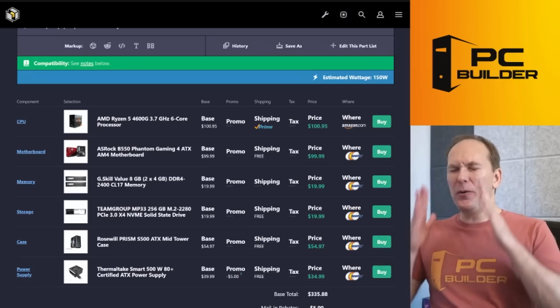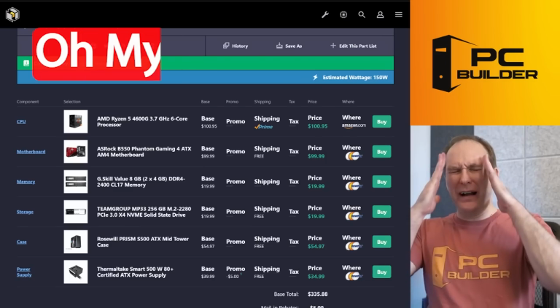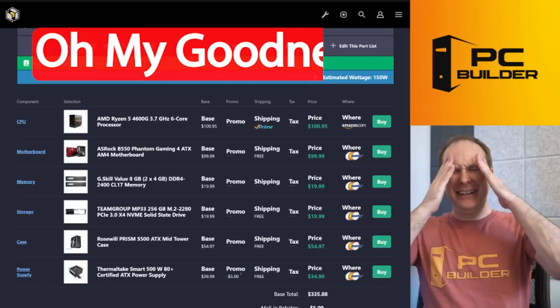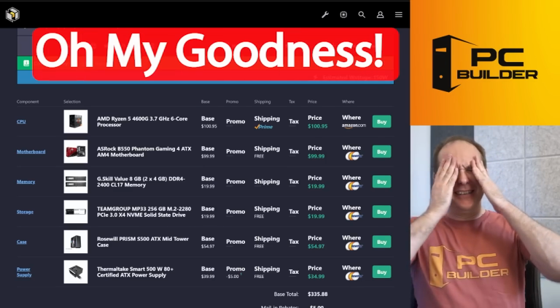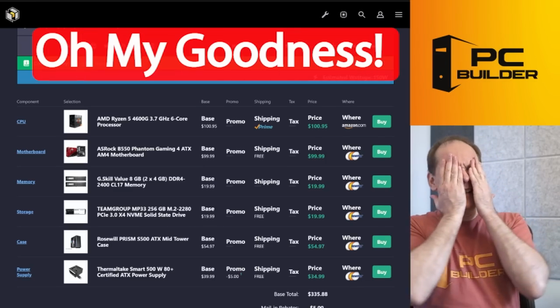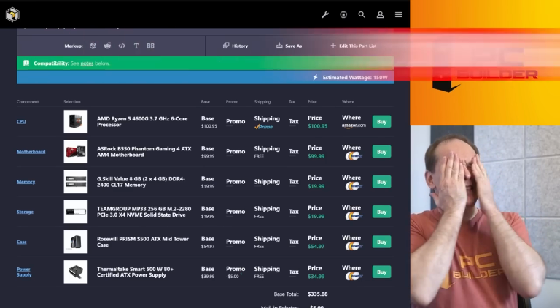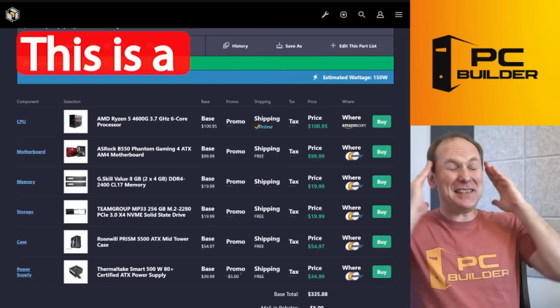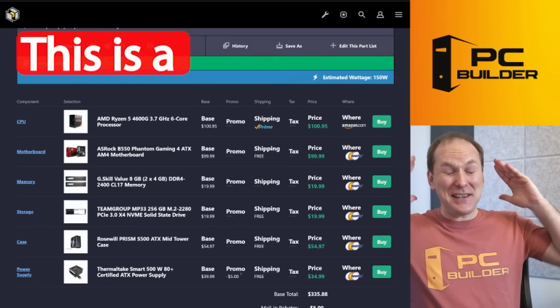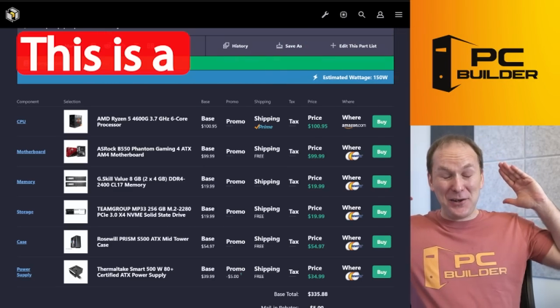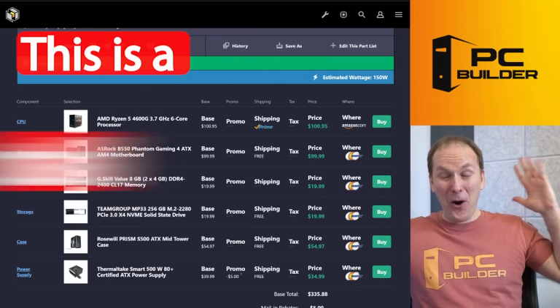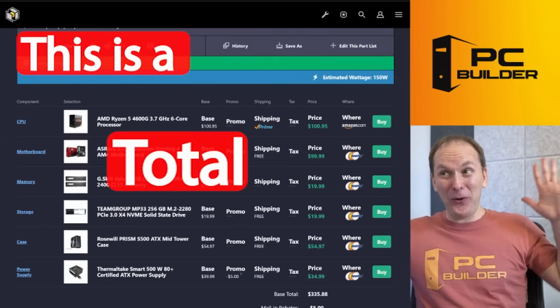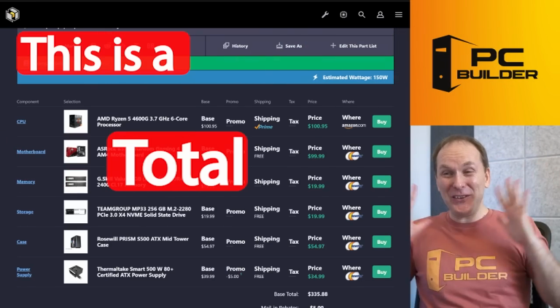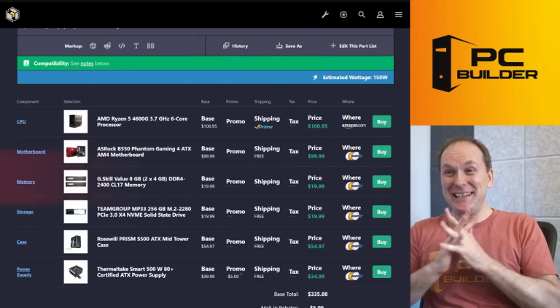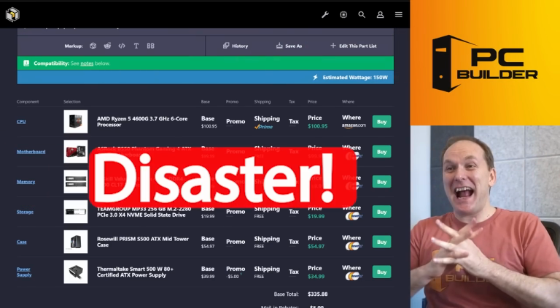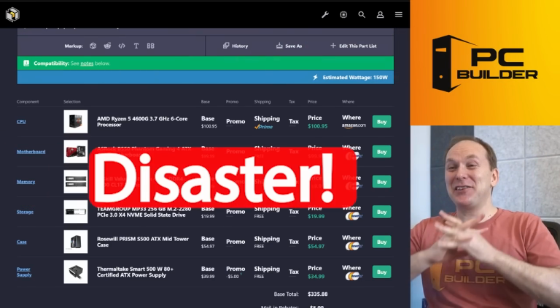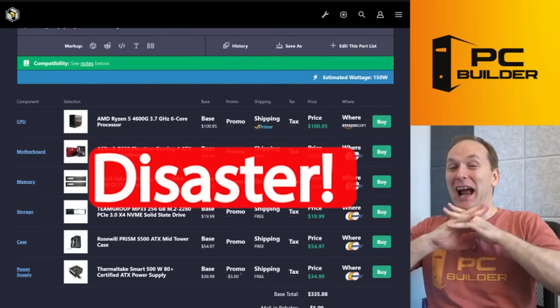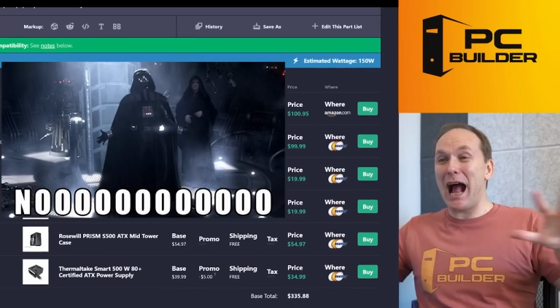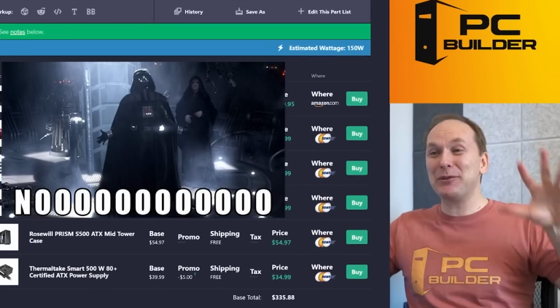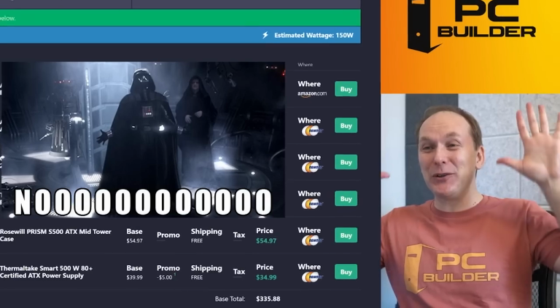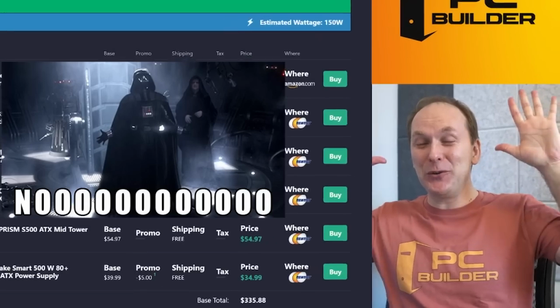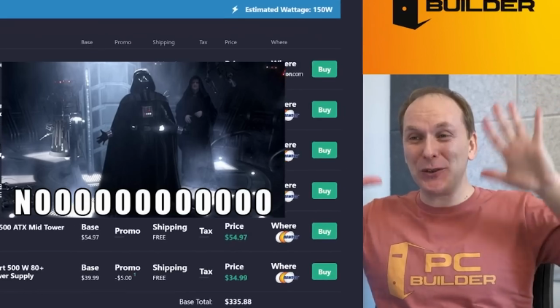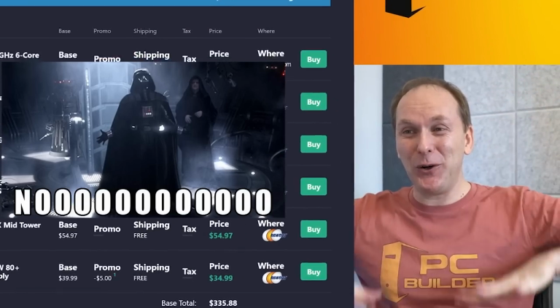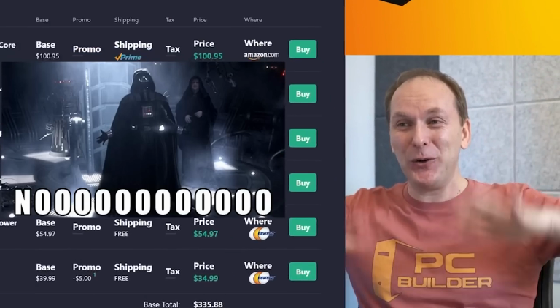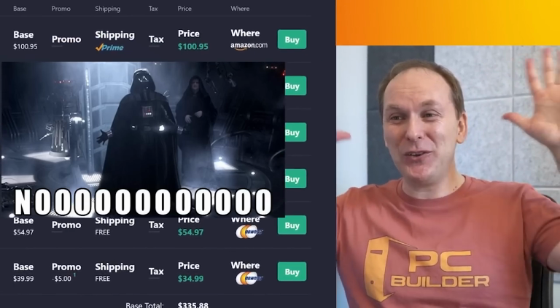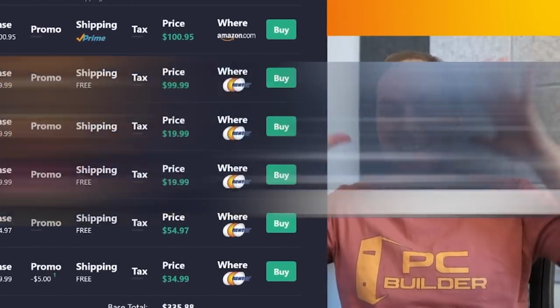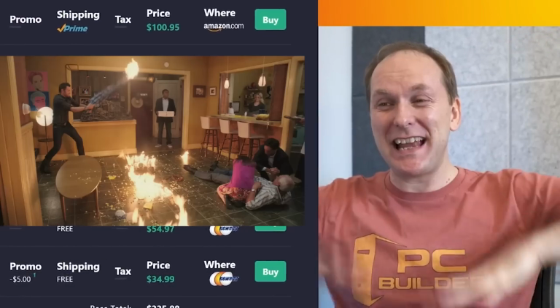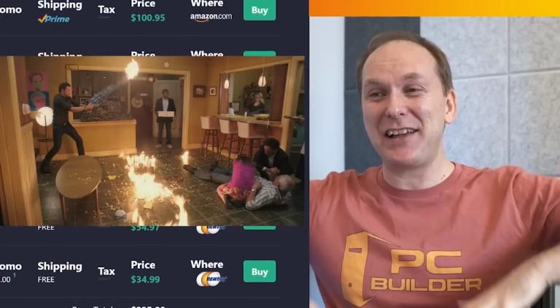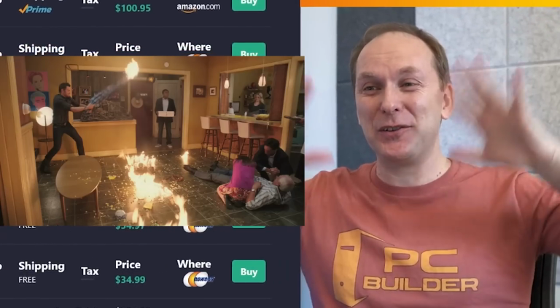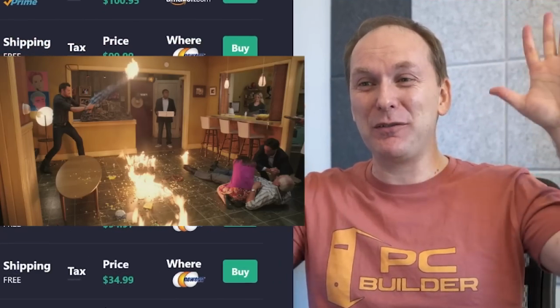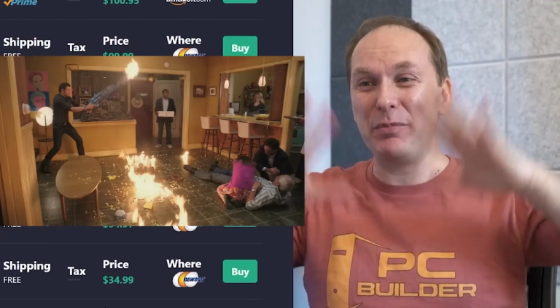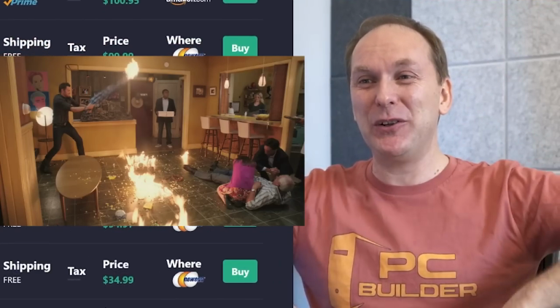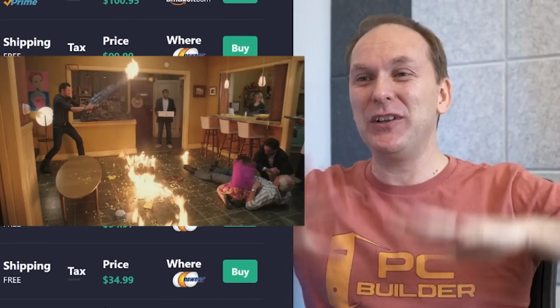Oh my goodness, this is a total disaster. Absolute total disaster of a build.